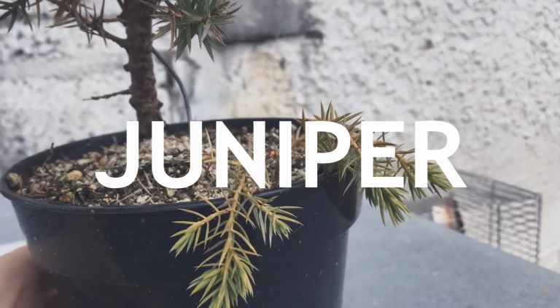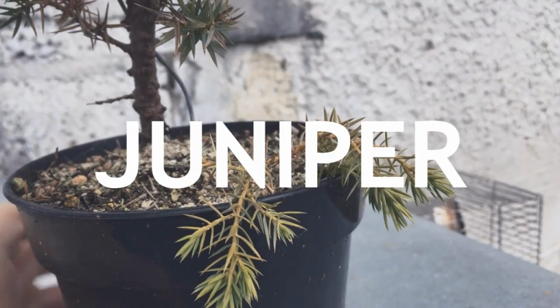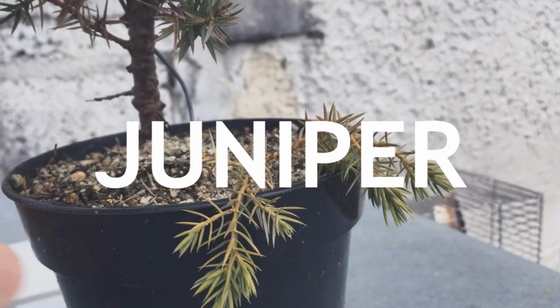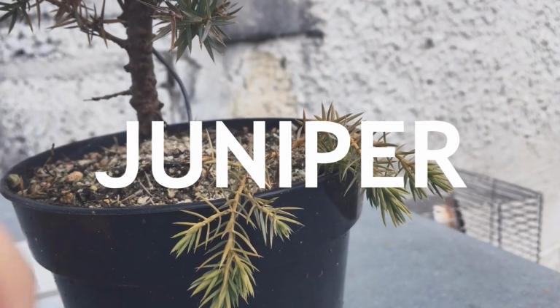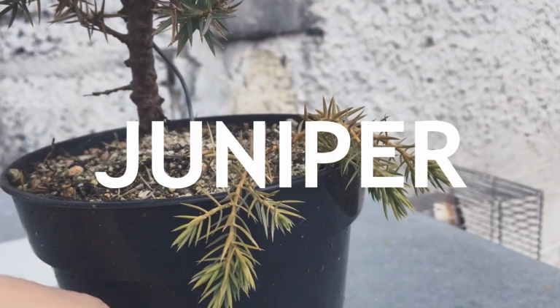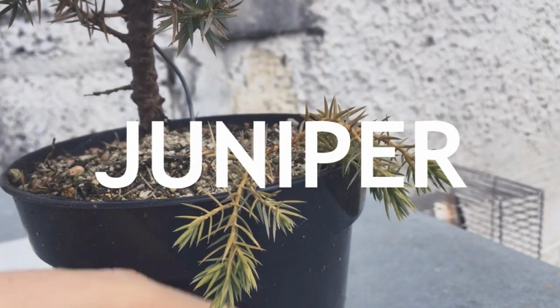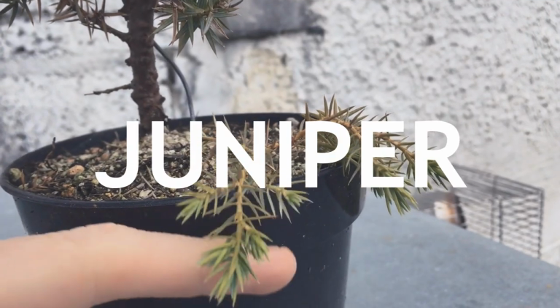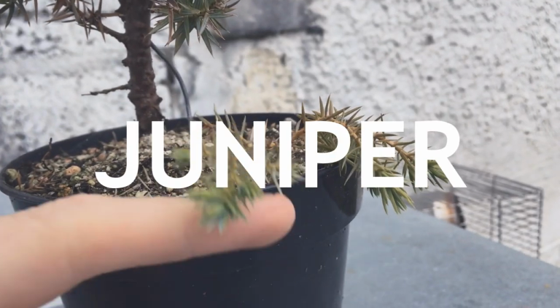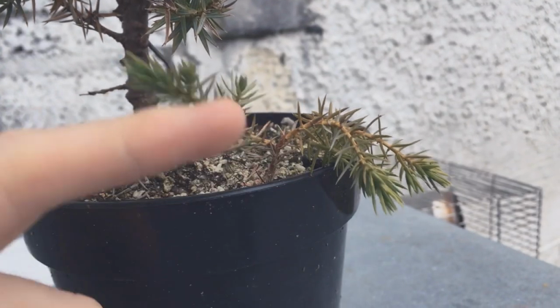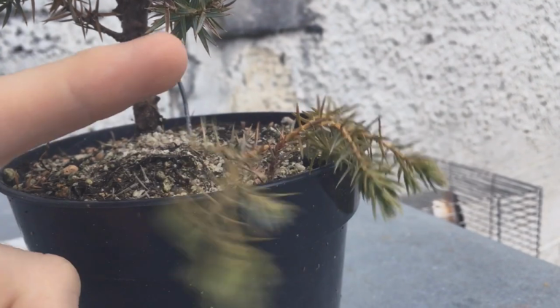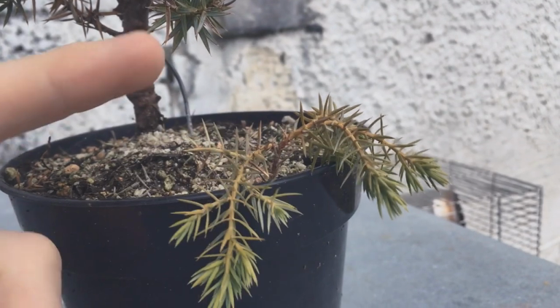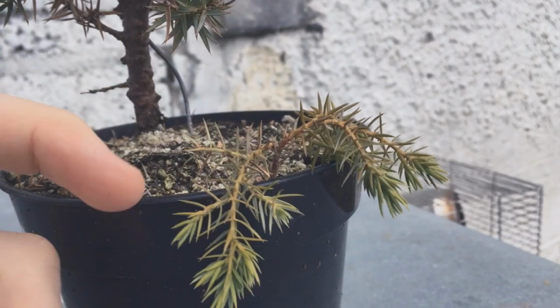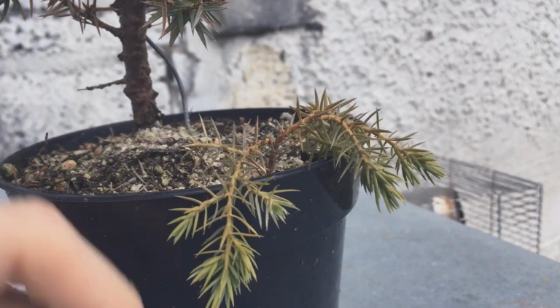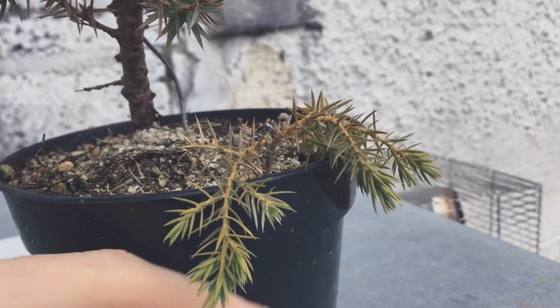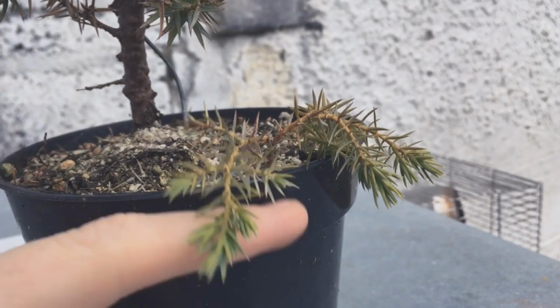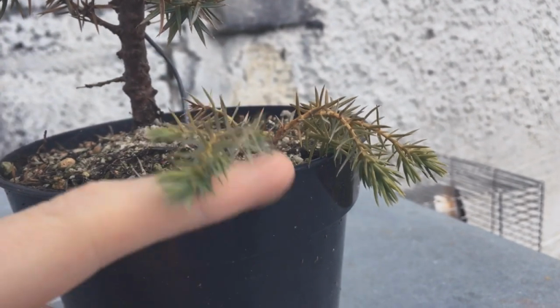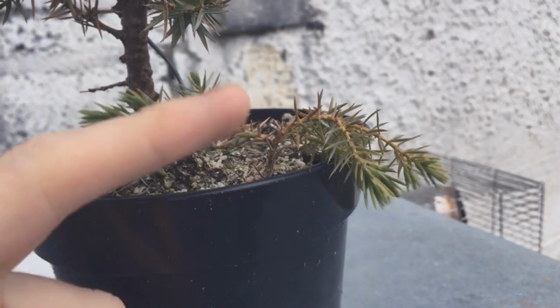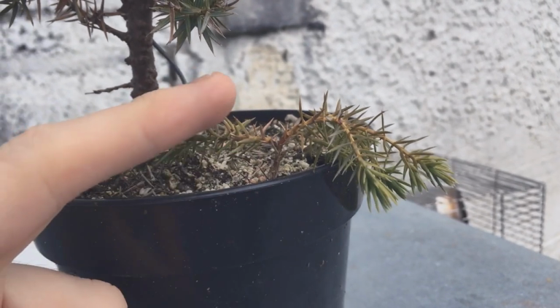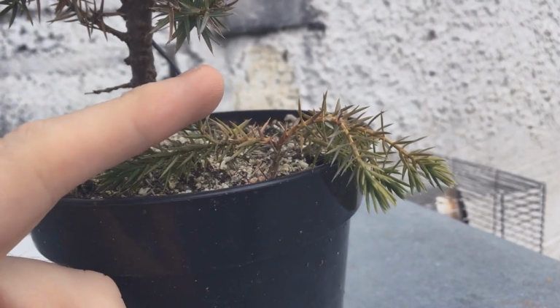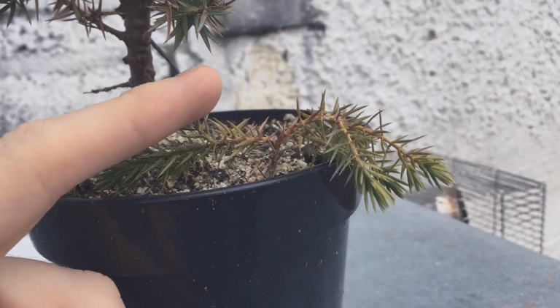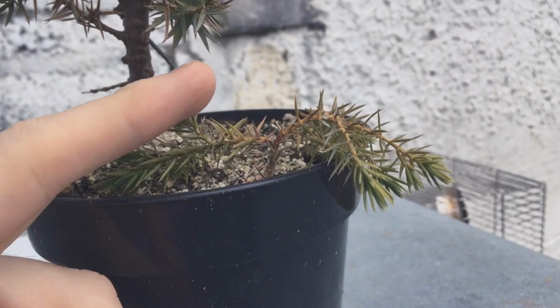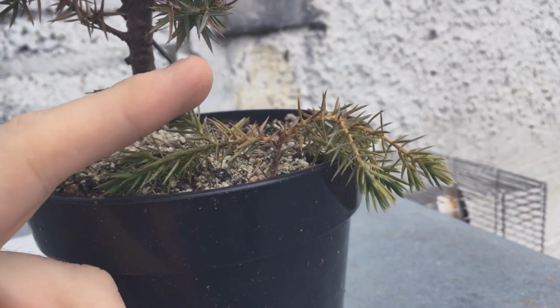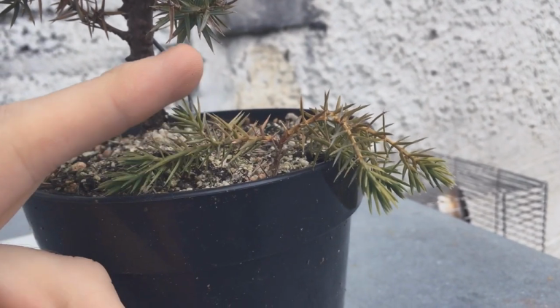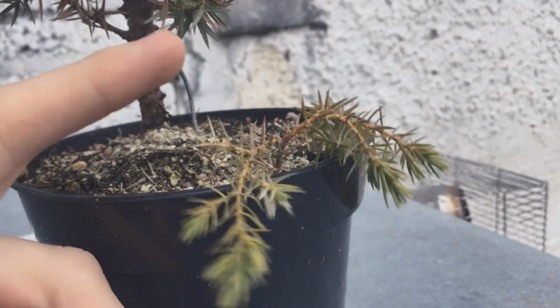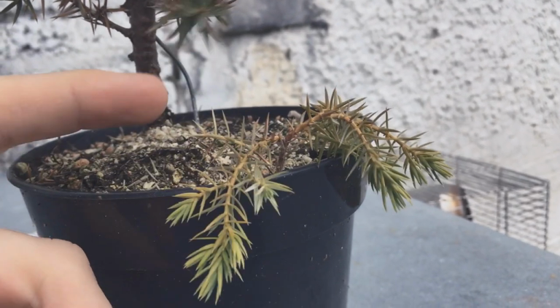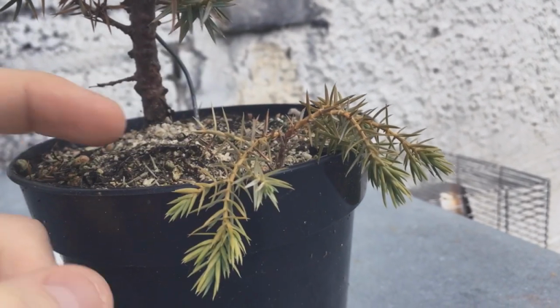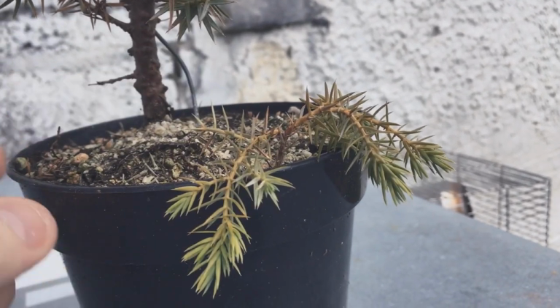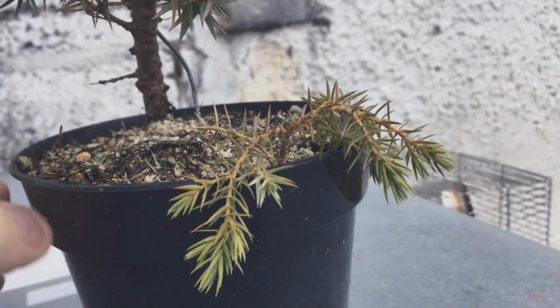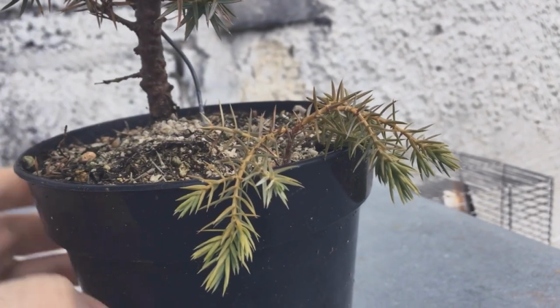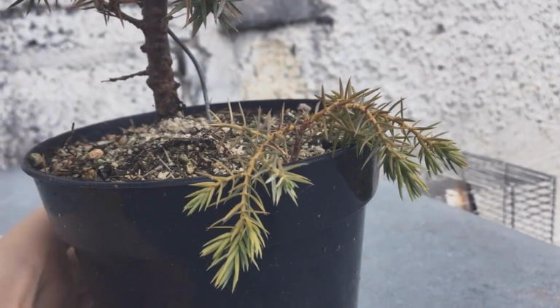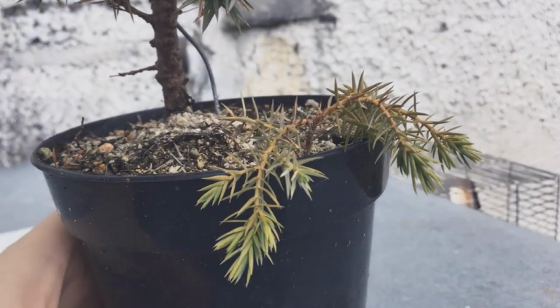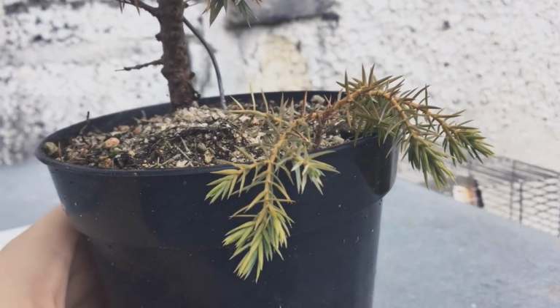Here's a juniper which doesn't look too happy. I'm not expecting it to survive the winter.